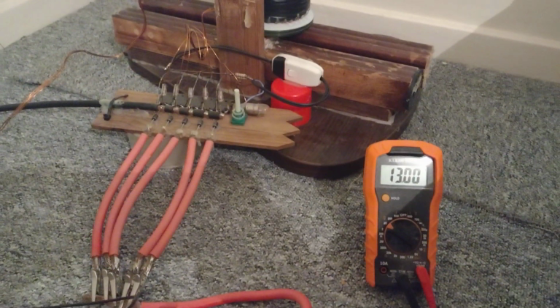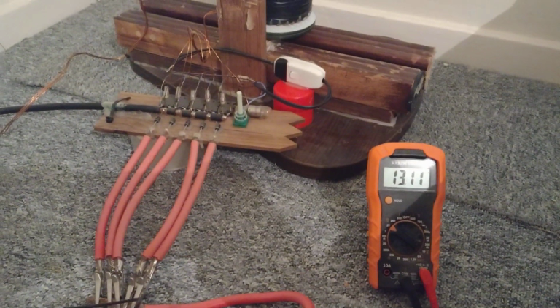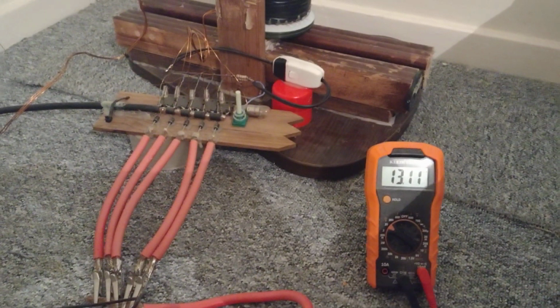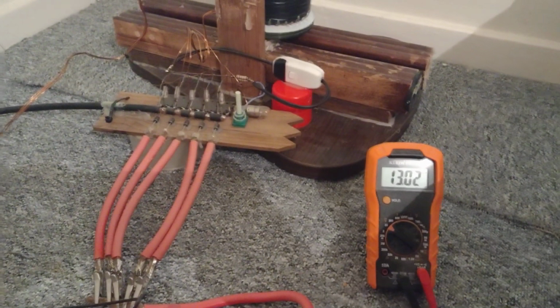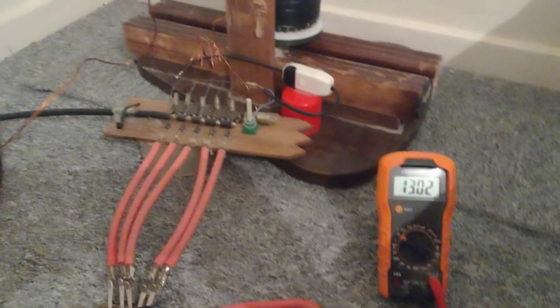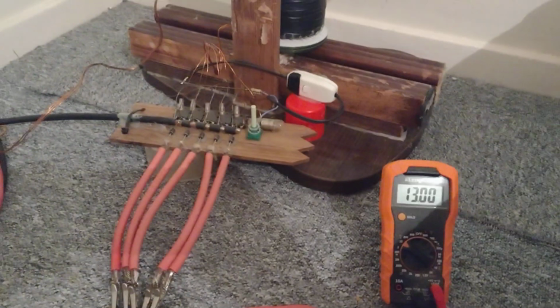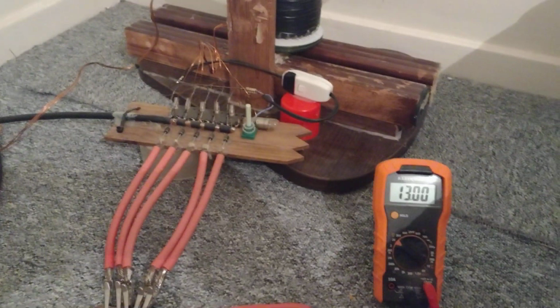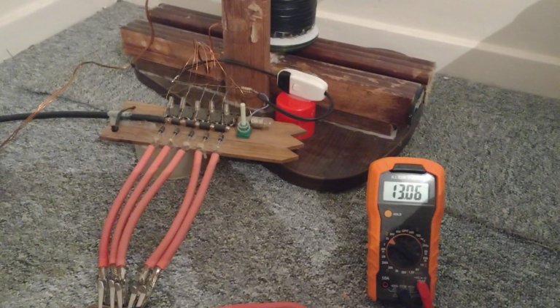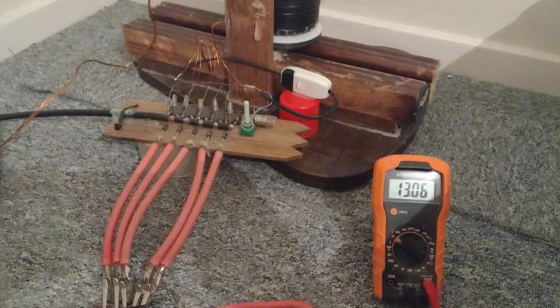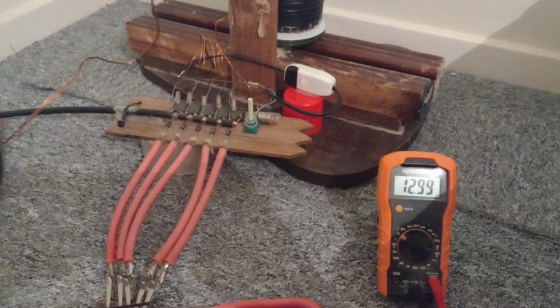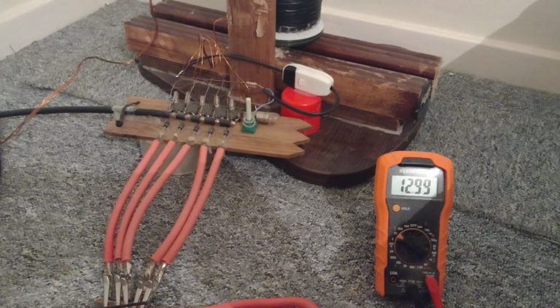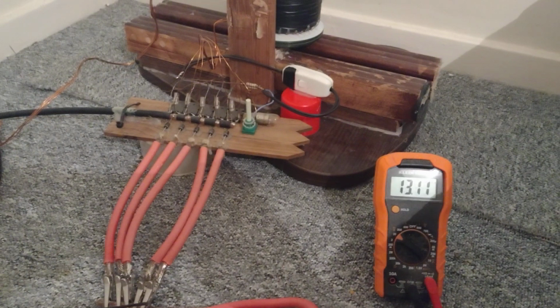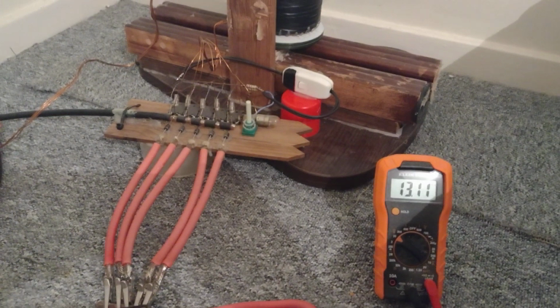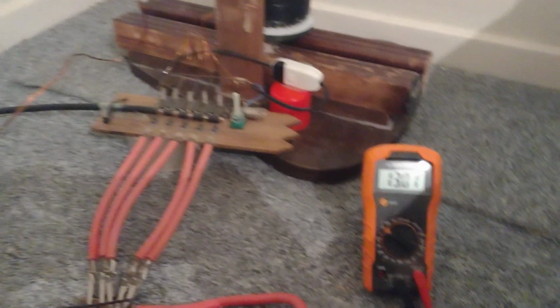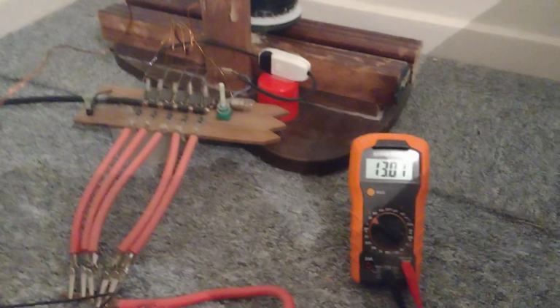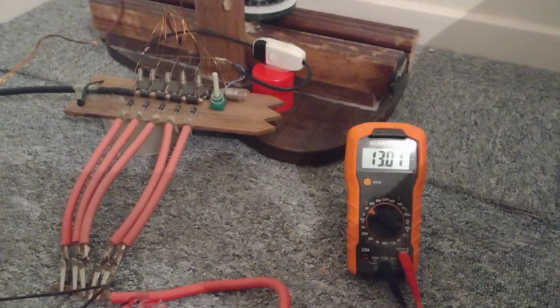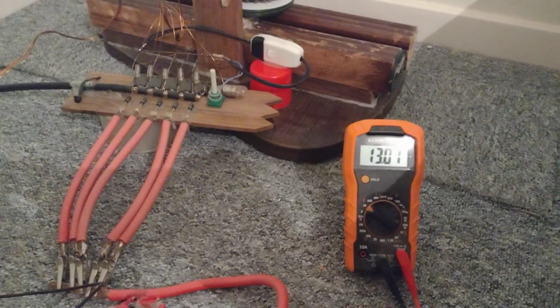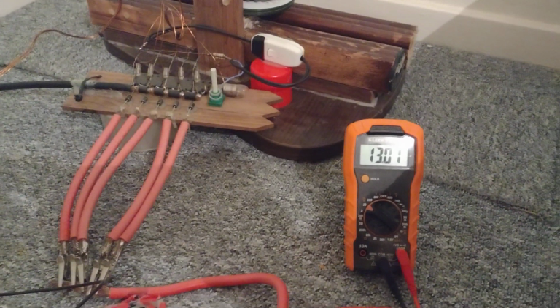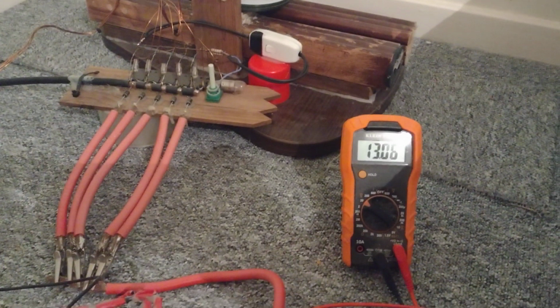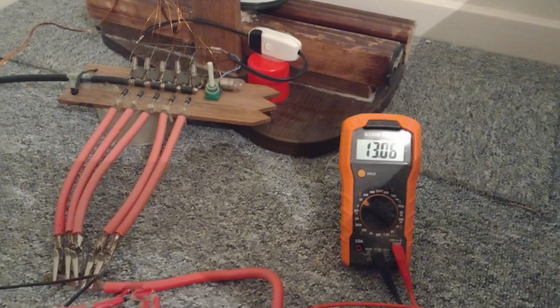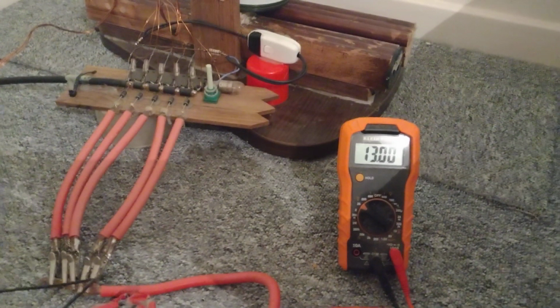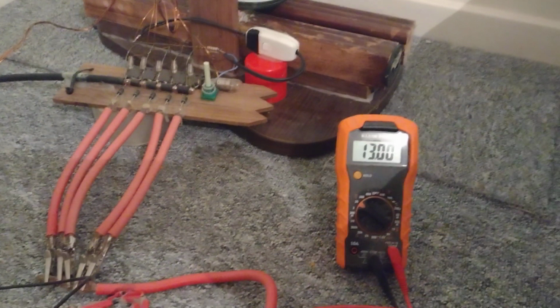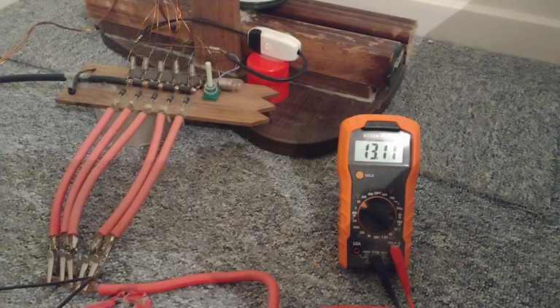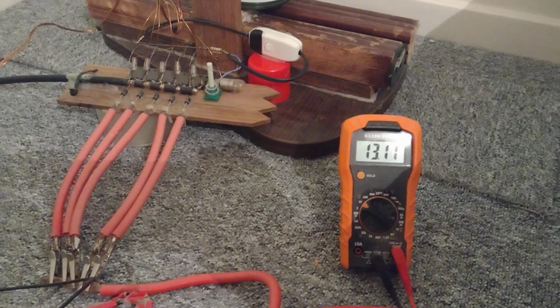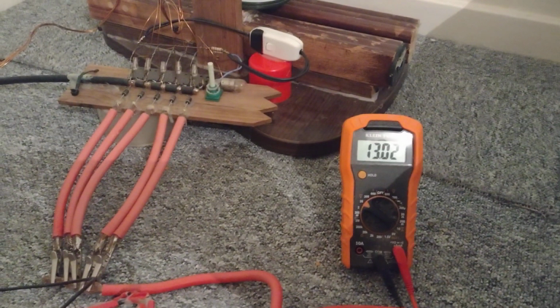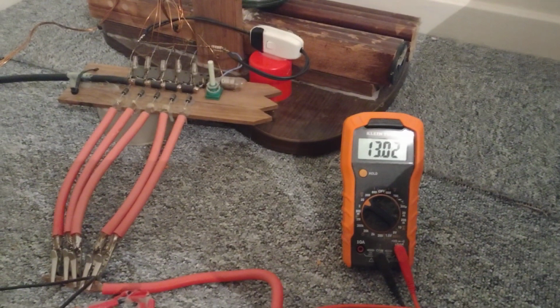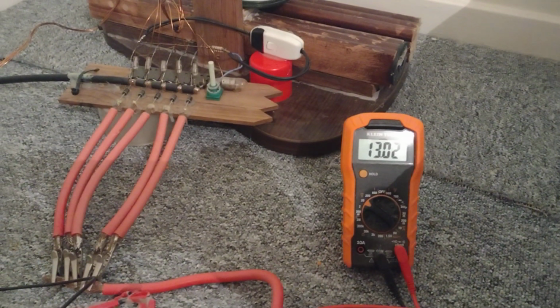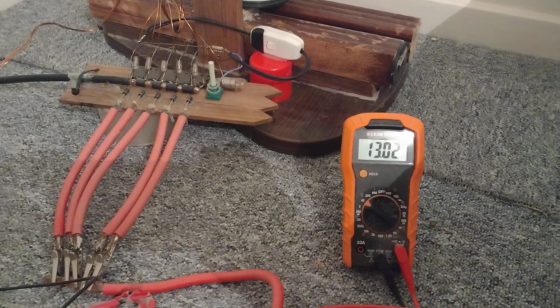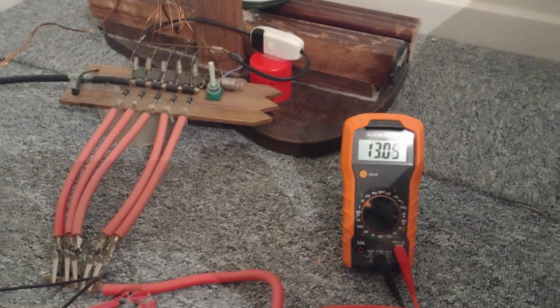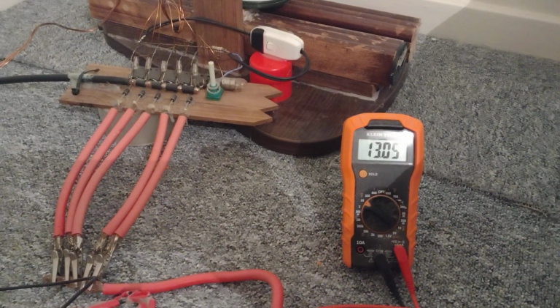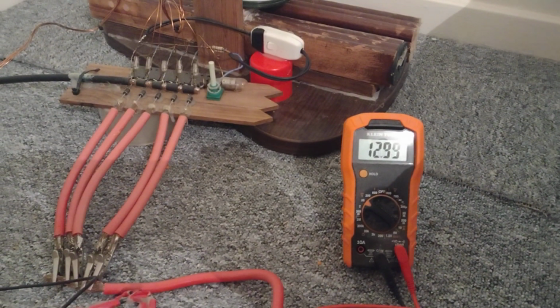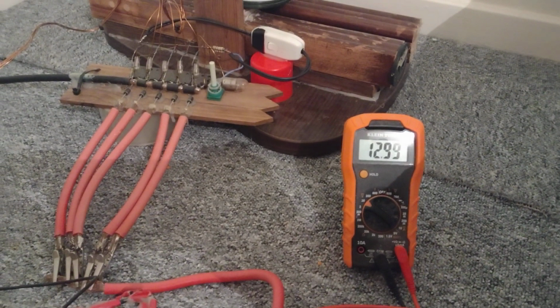I've not used this in months anyway, but it runs well with these capsule devices.